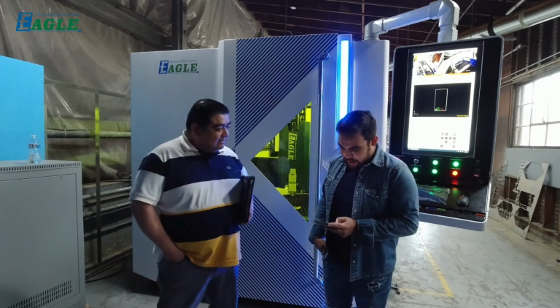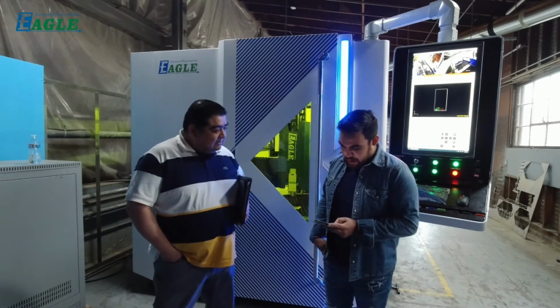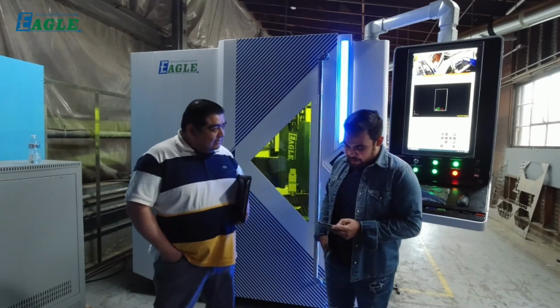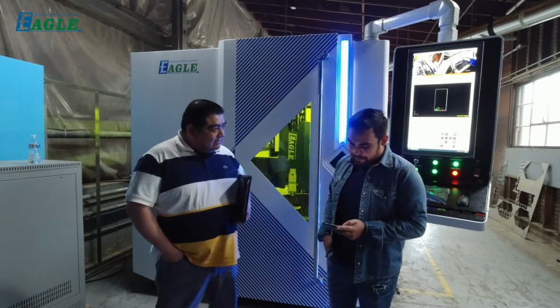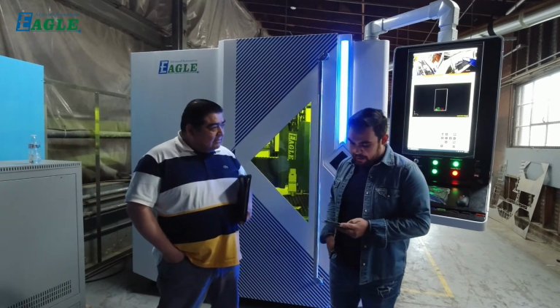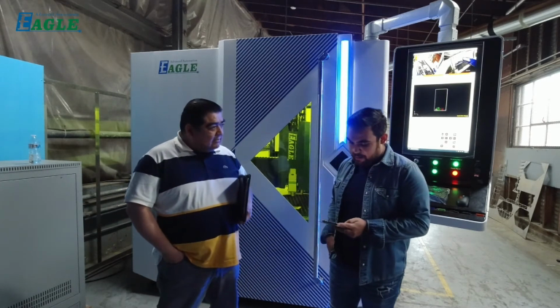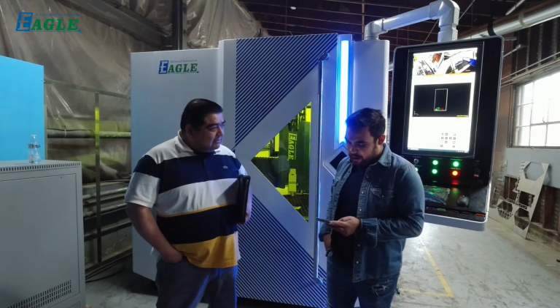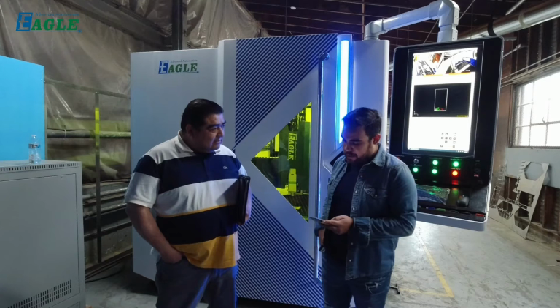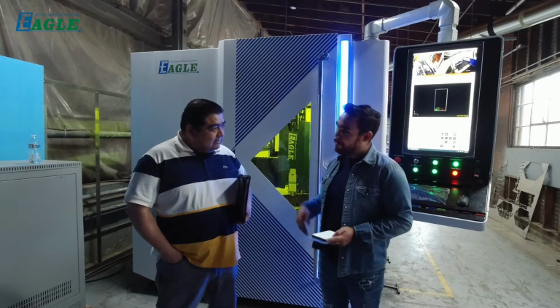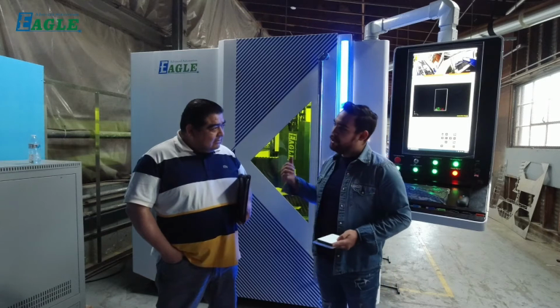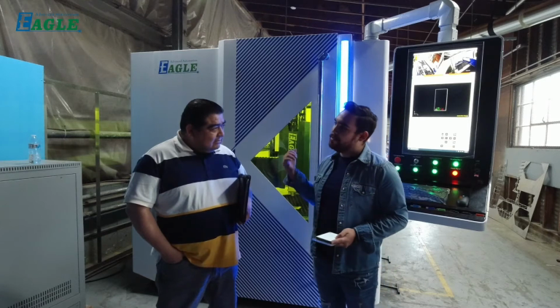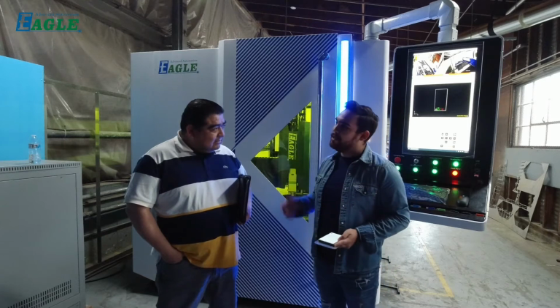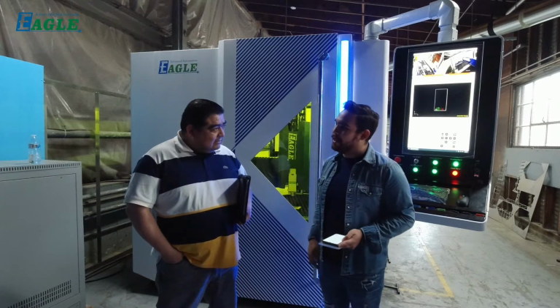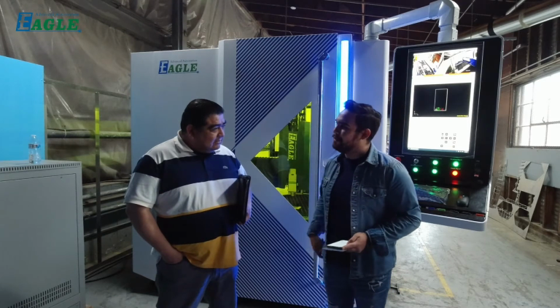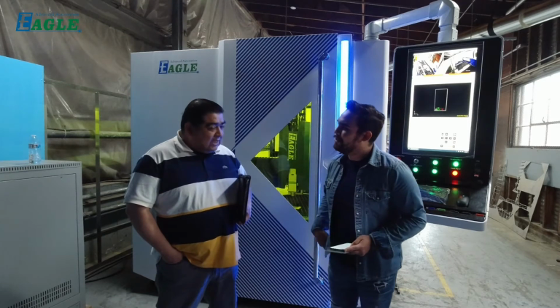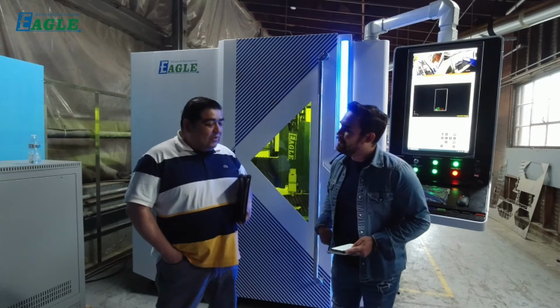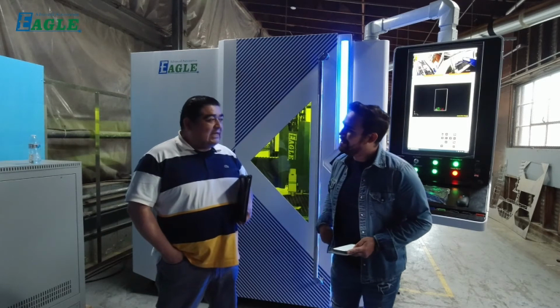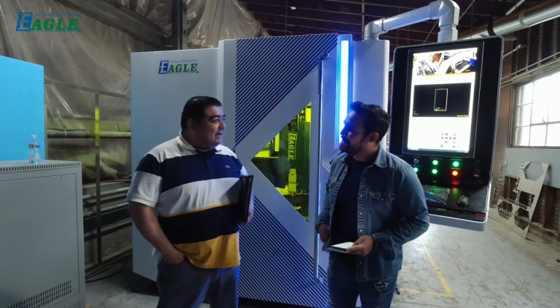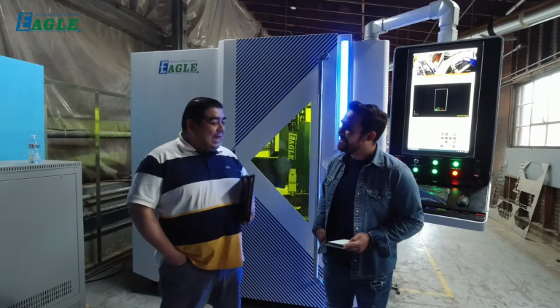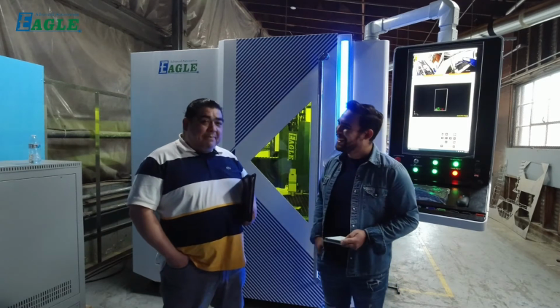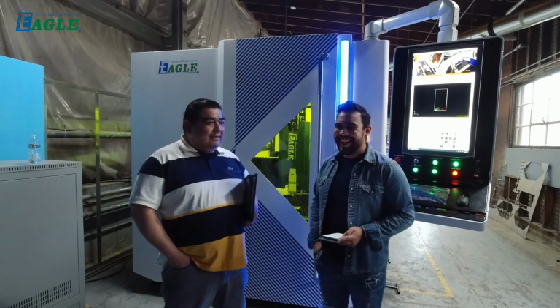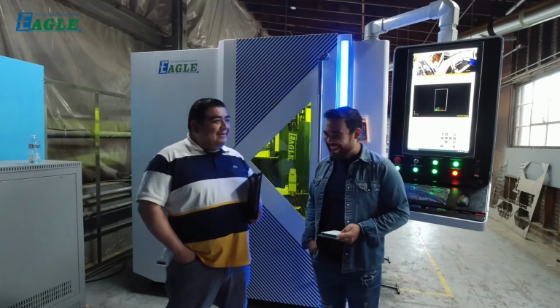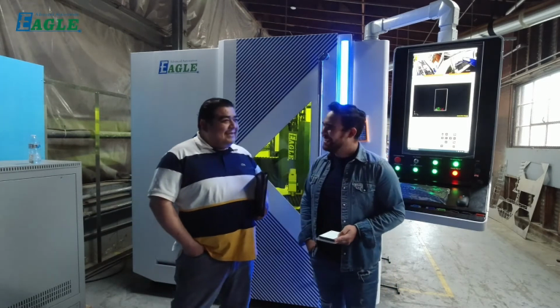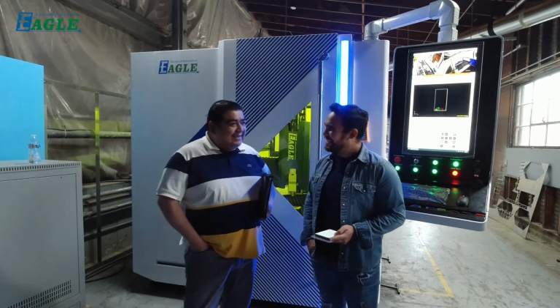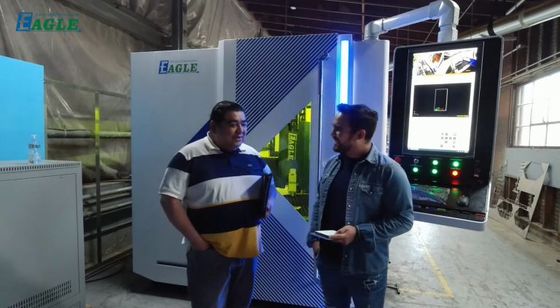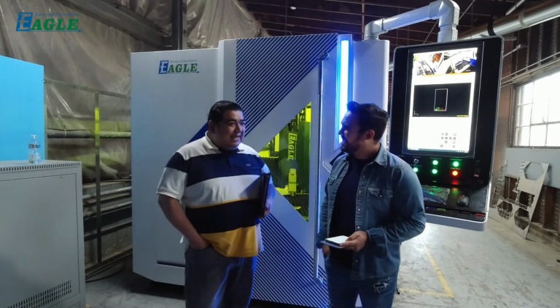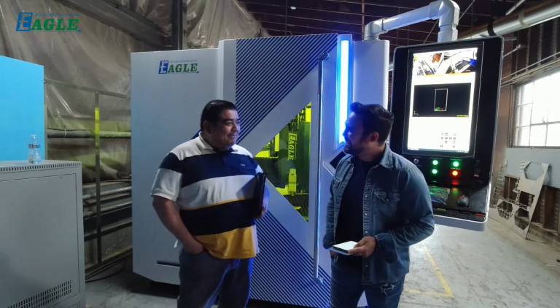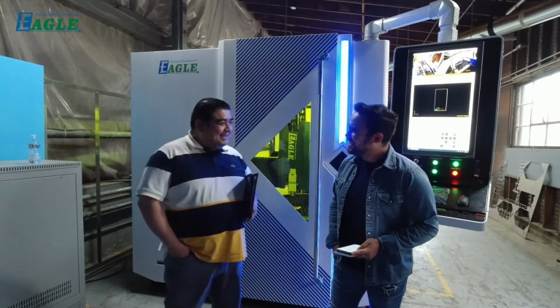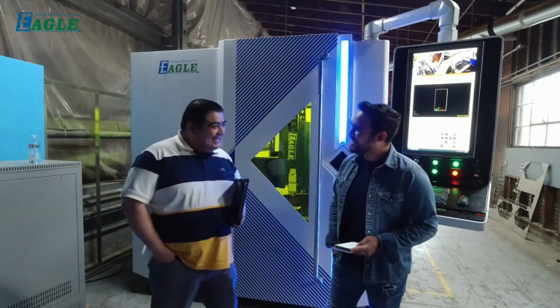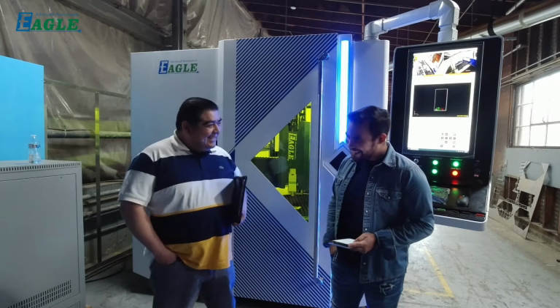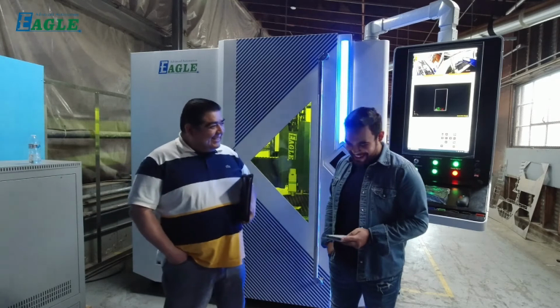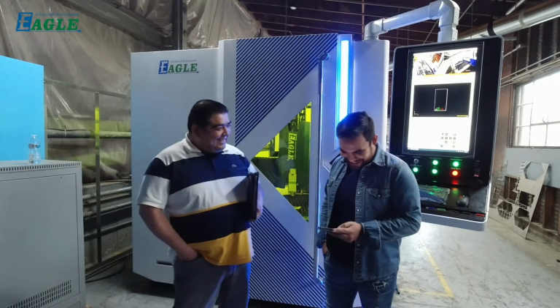And how's your feeling right now when the machine is already installed? Oh, we're excited. We're happy. Extremely happy. That's really good.